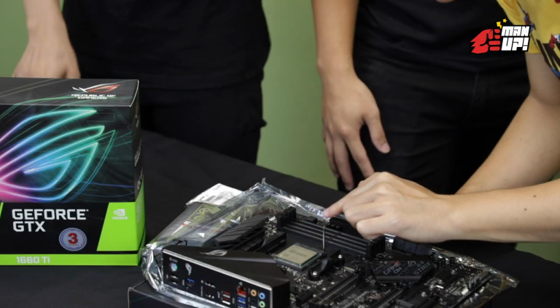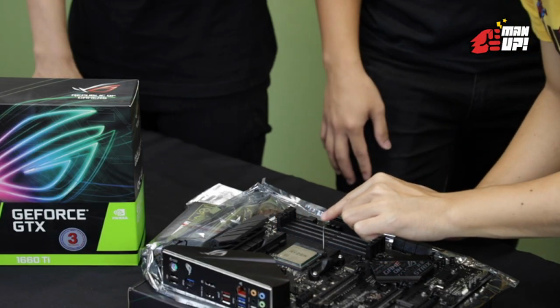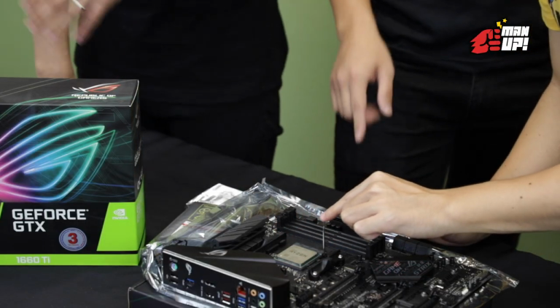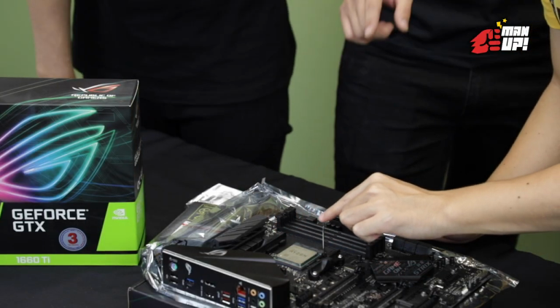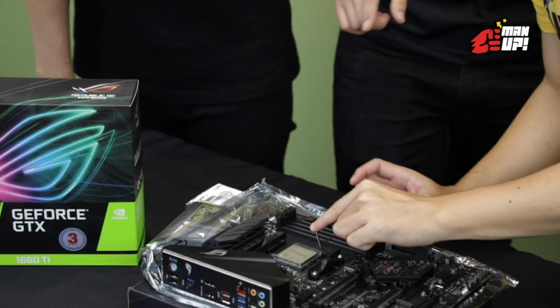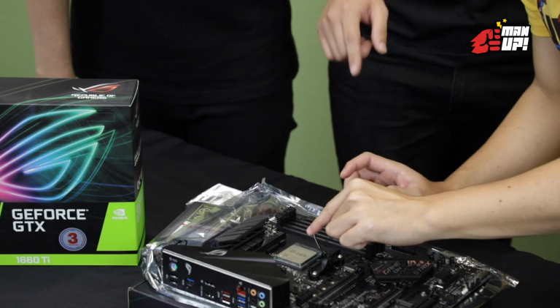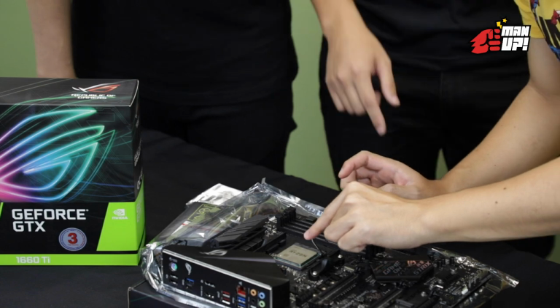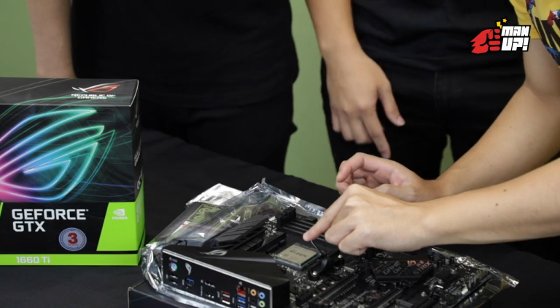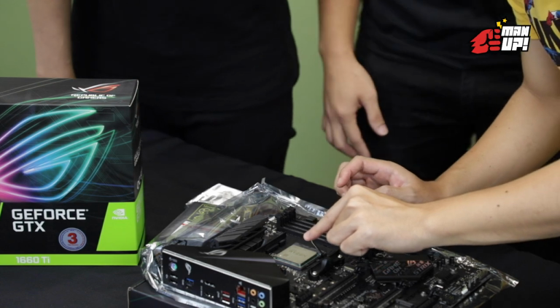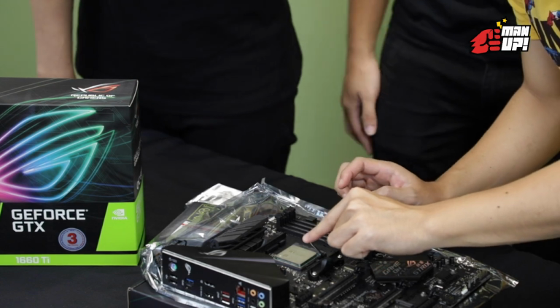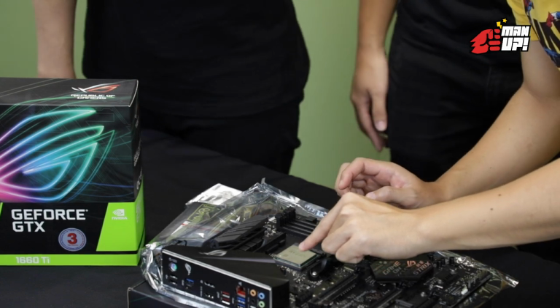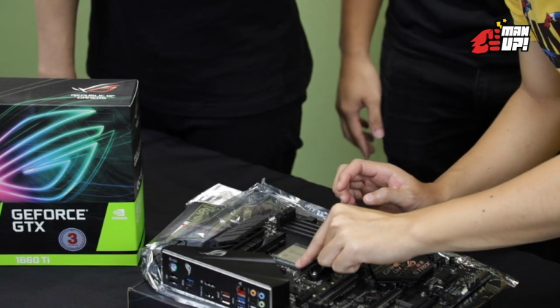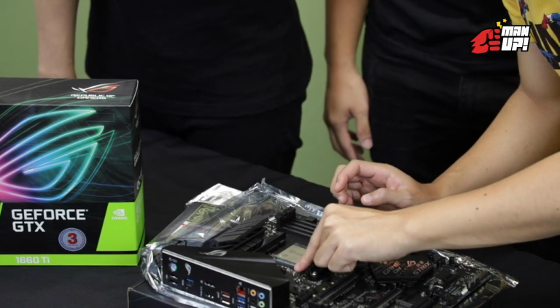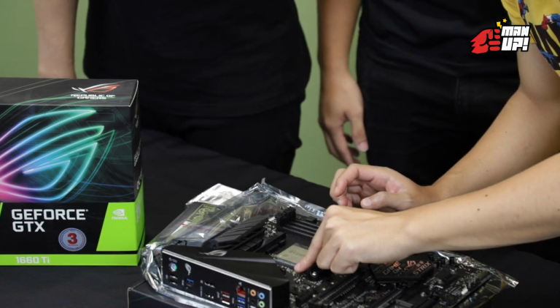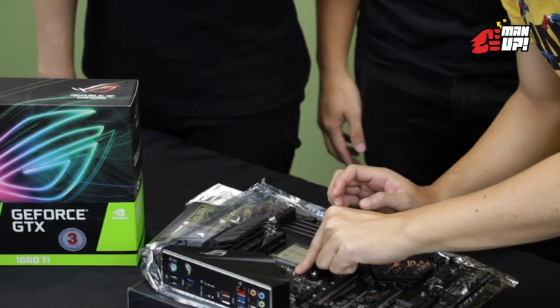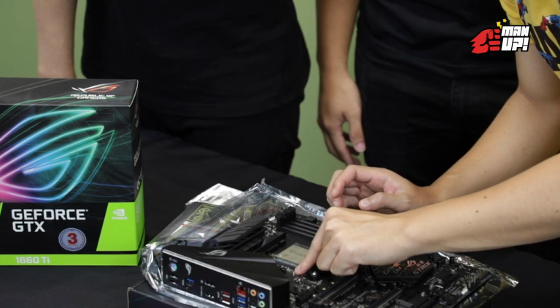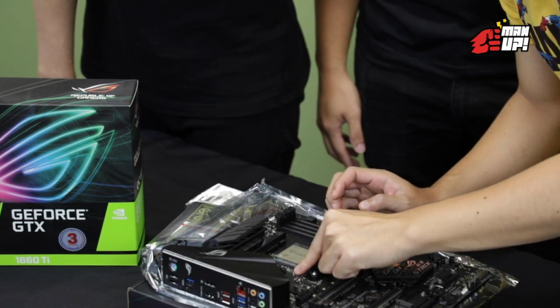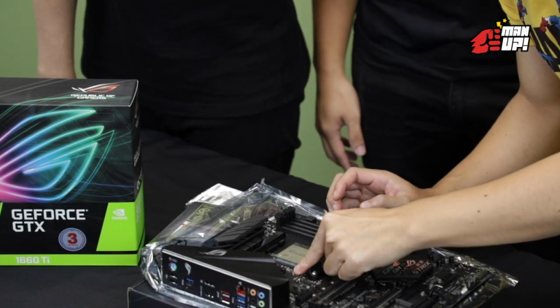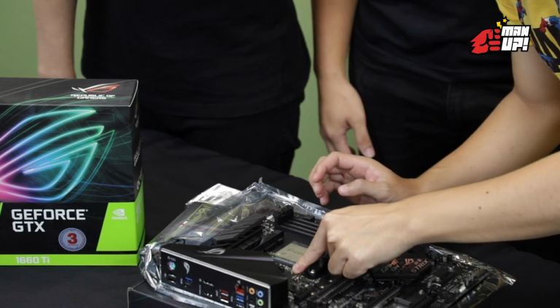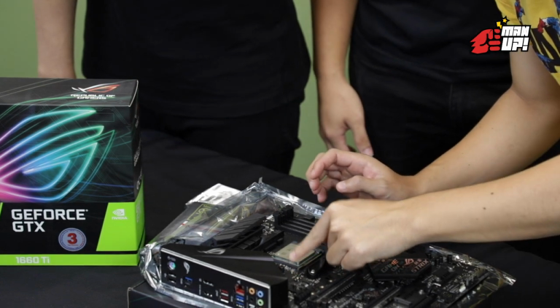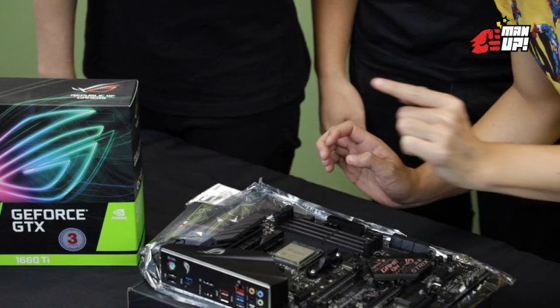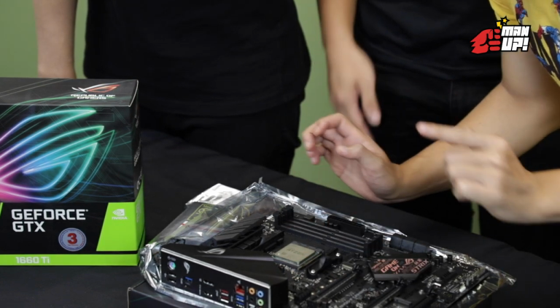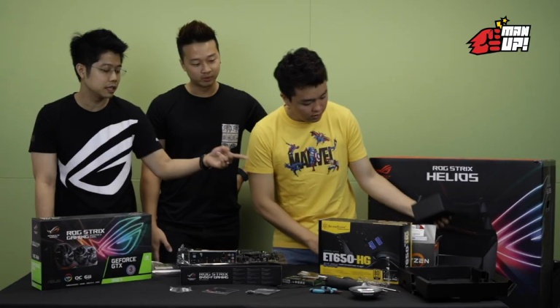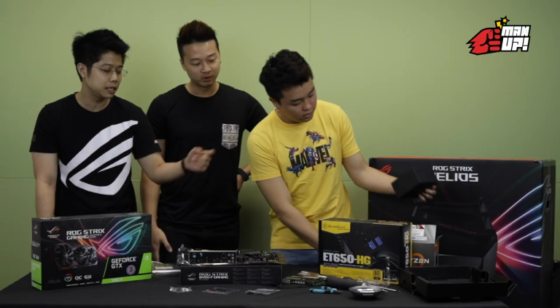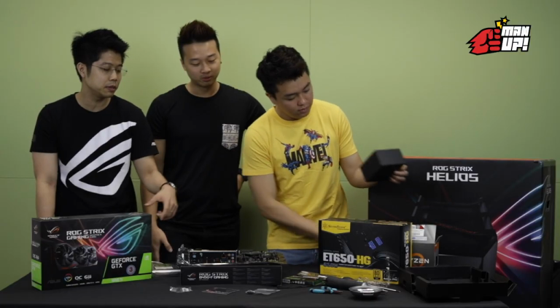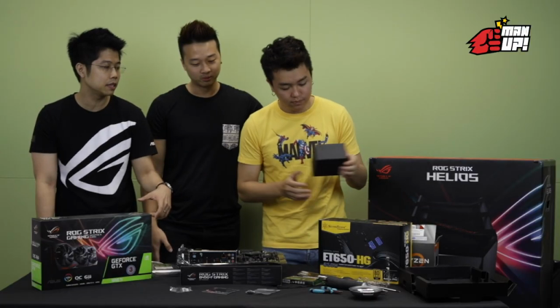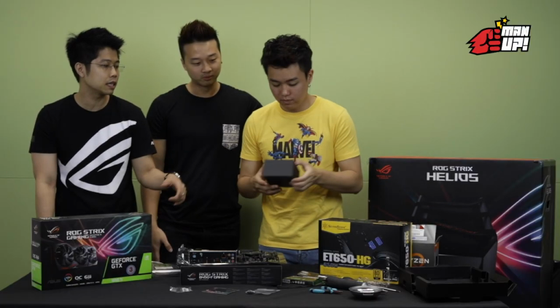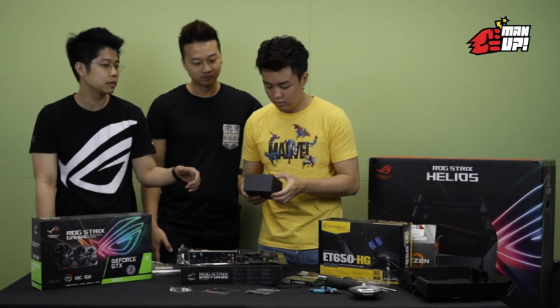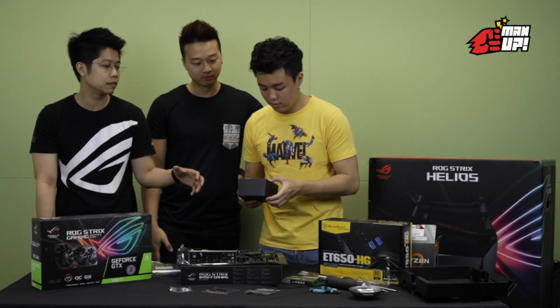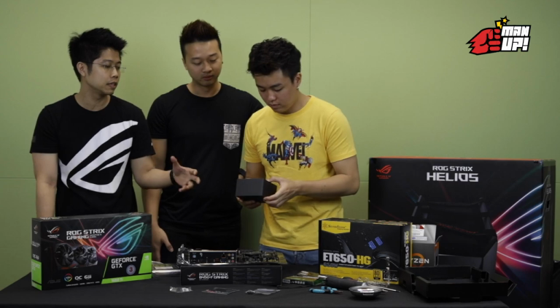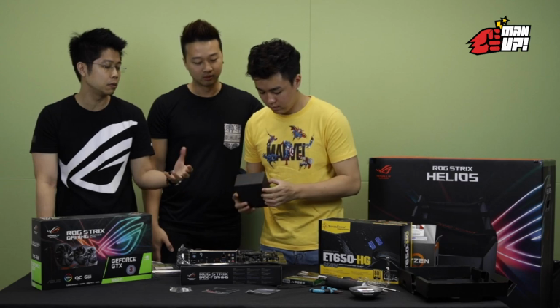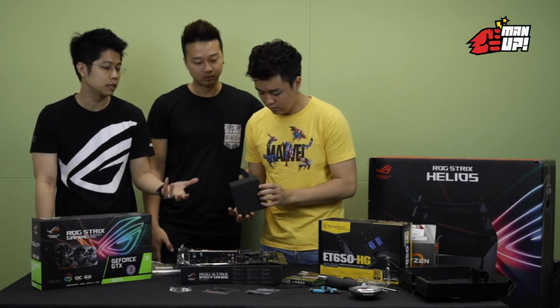Push it in, lock it in. The CPU itself comes with a cooler.